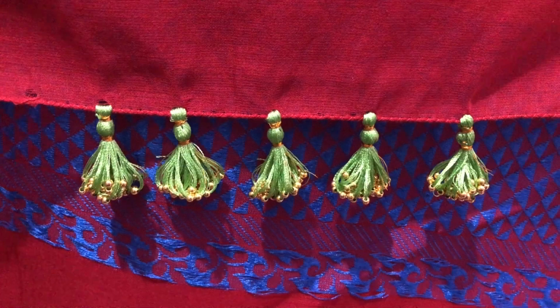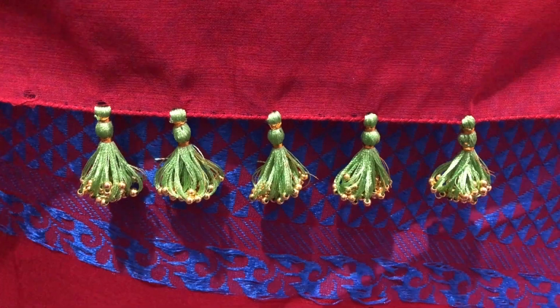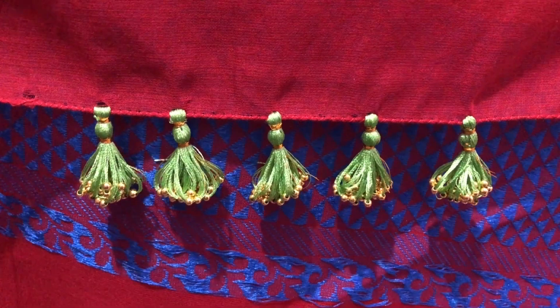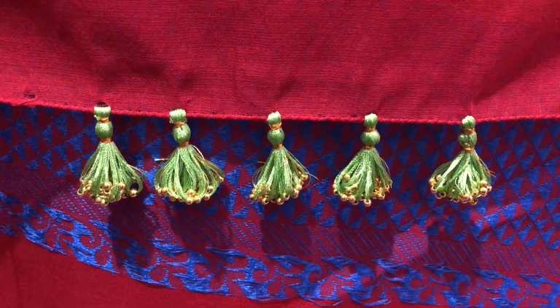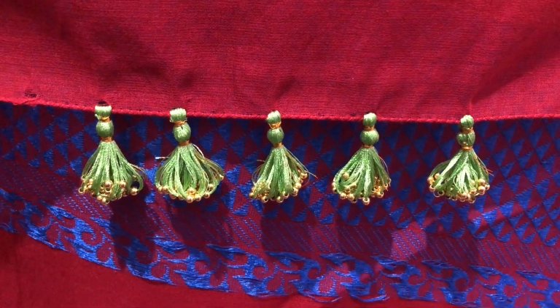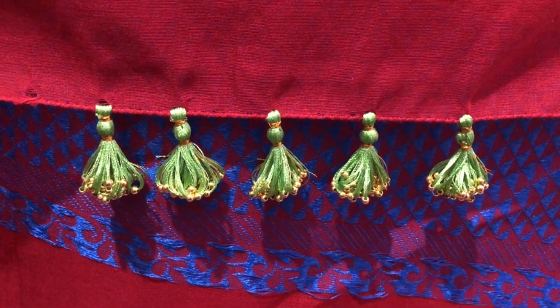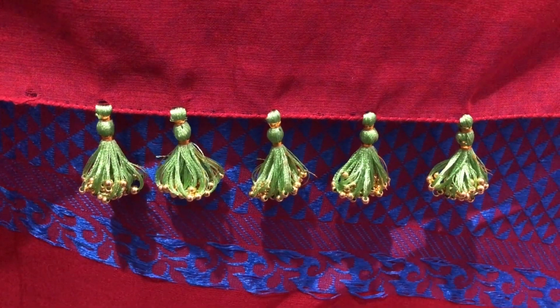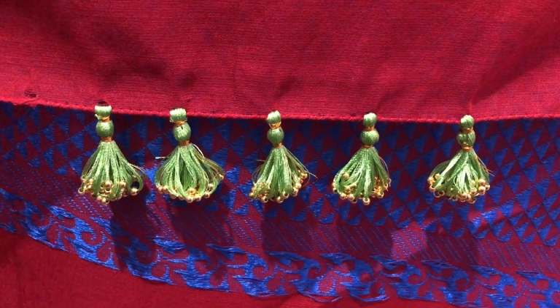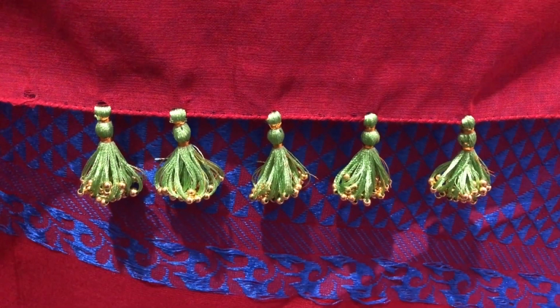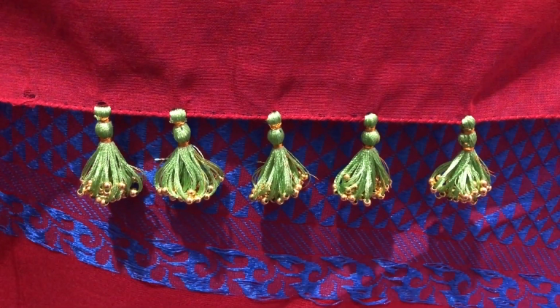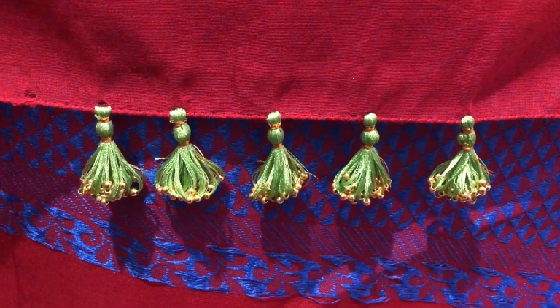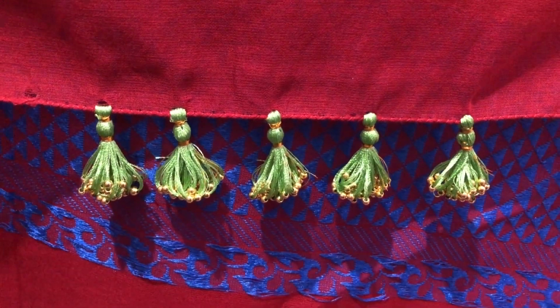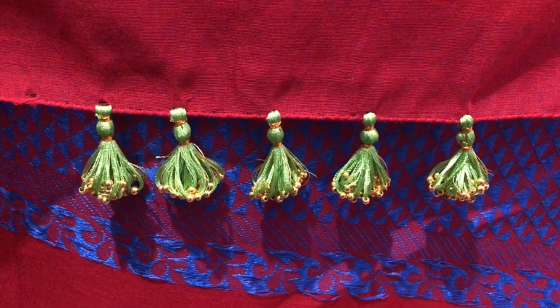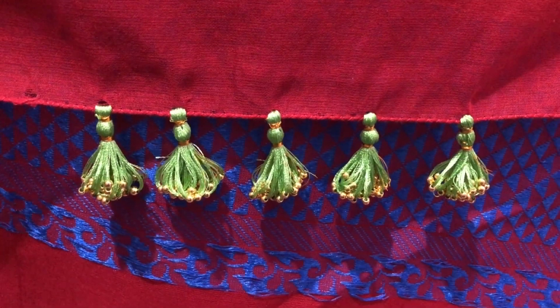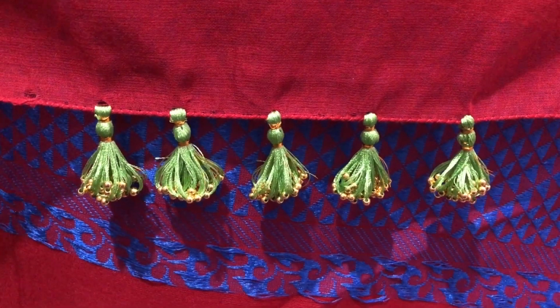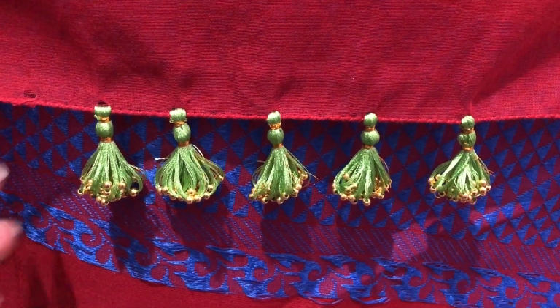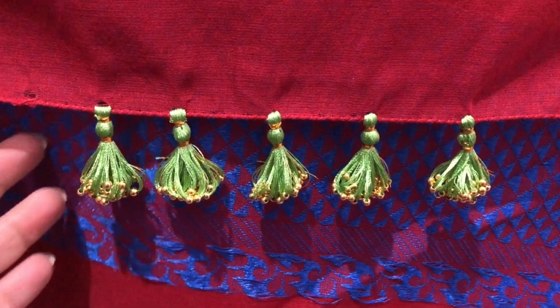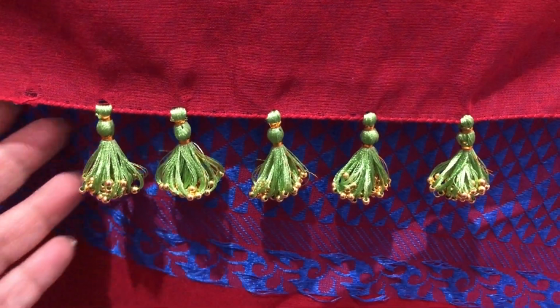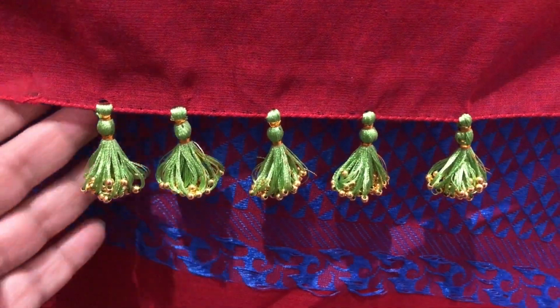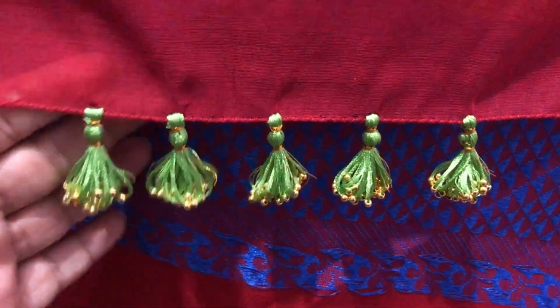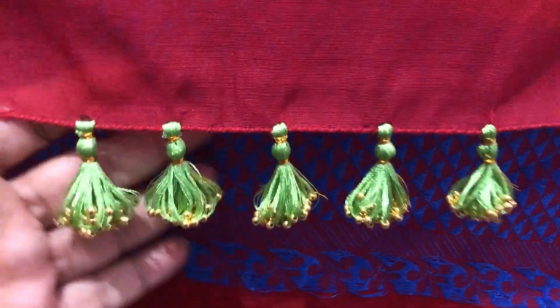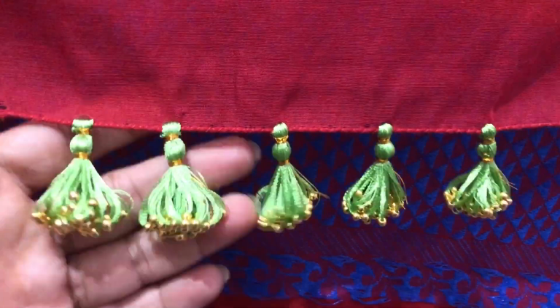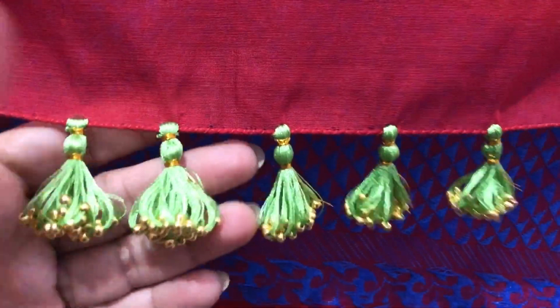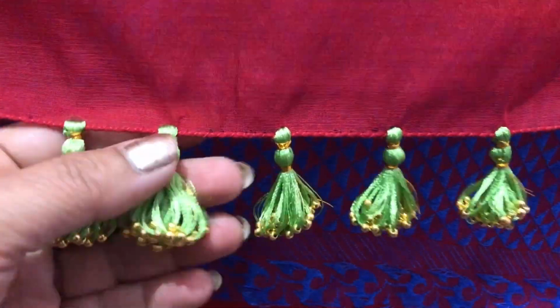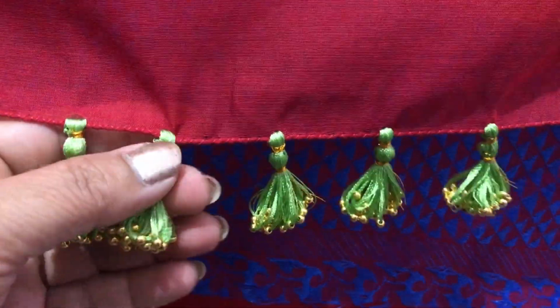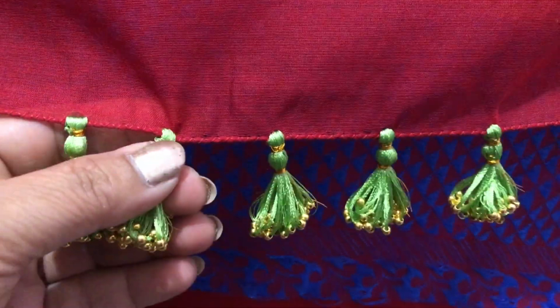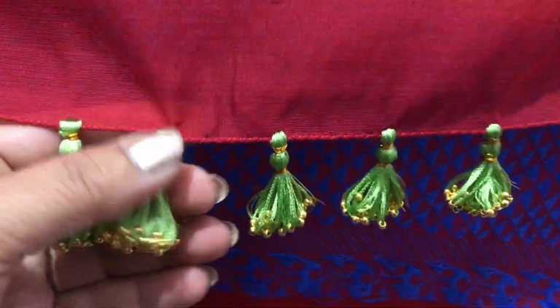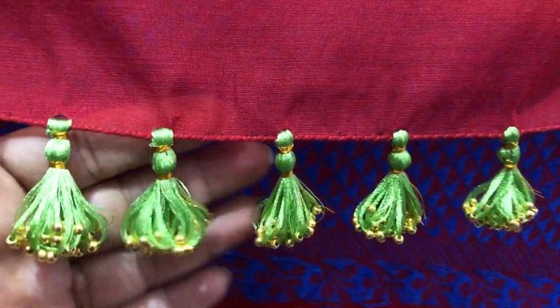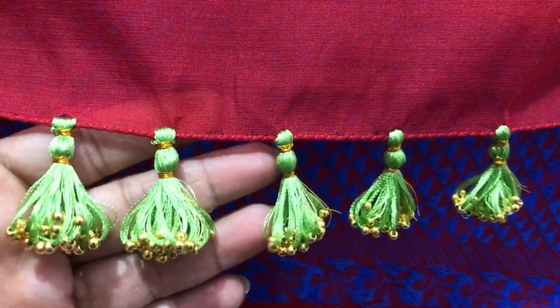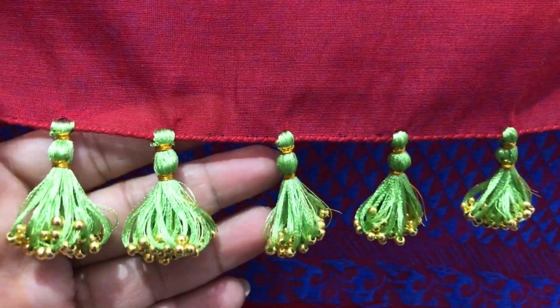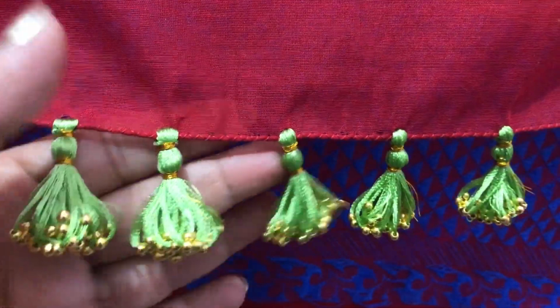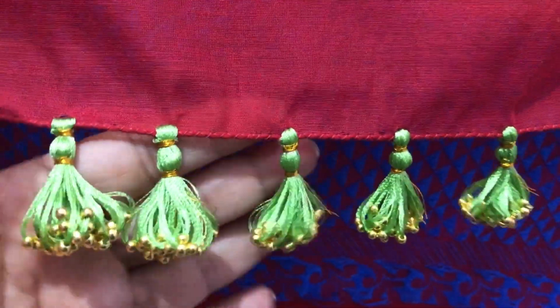Friends, welcome to my channel. Sanah for you. I am going to show you a bit of a design on this video.